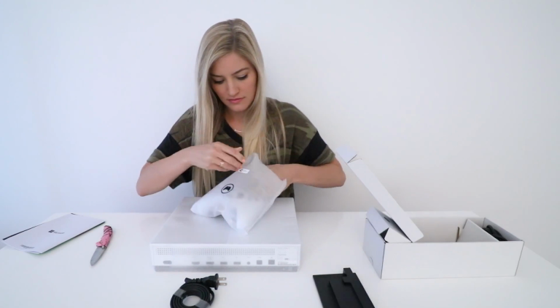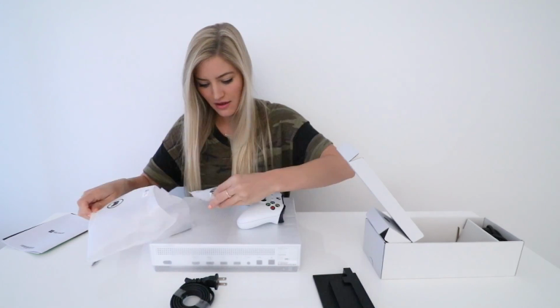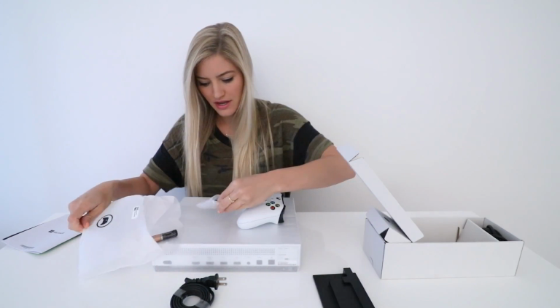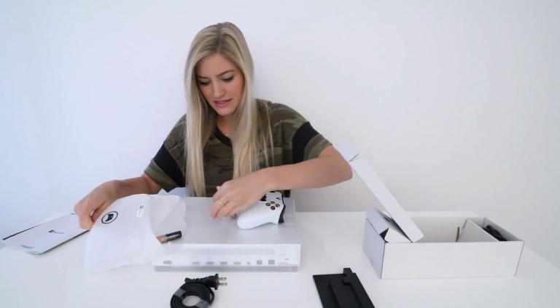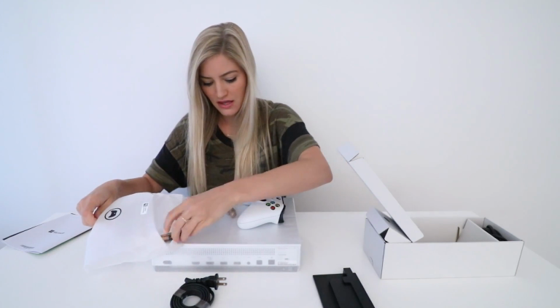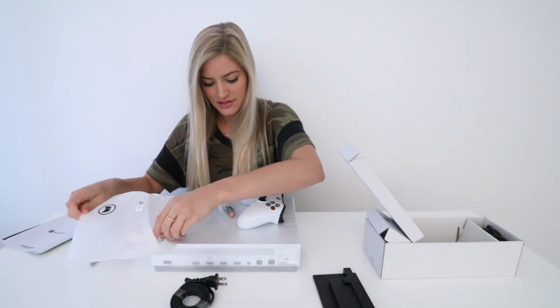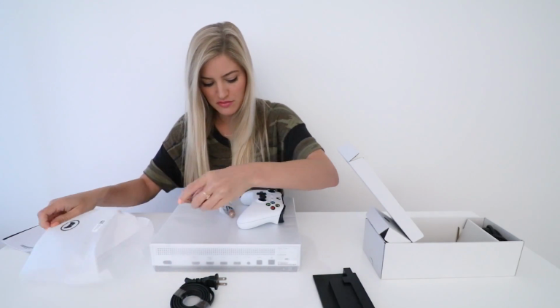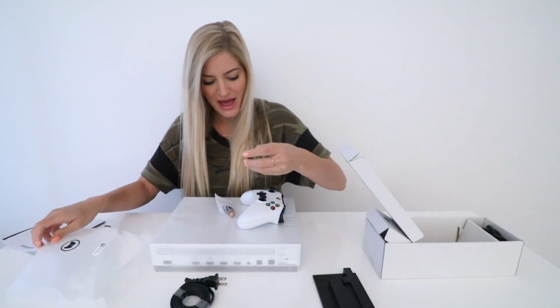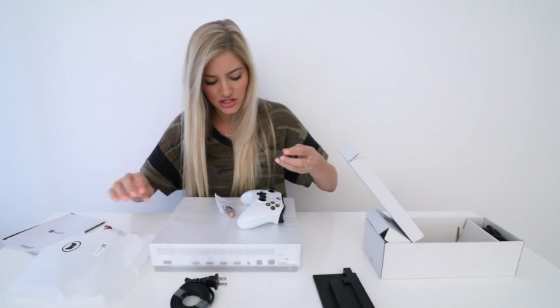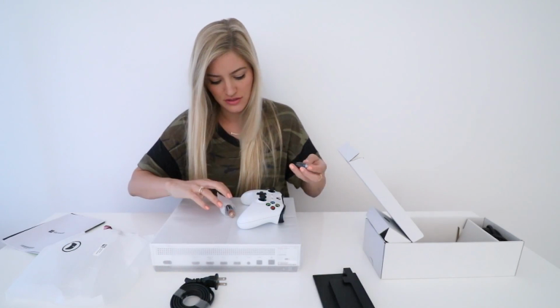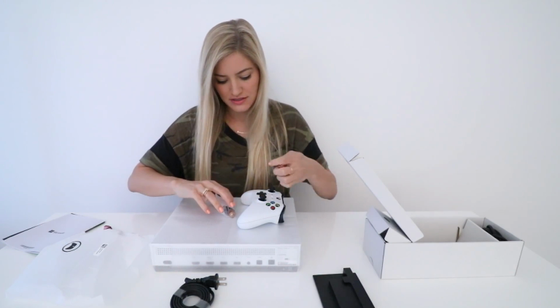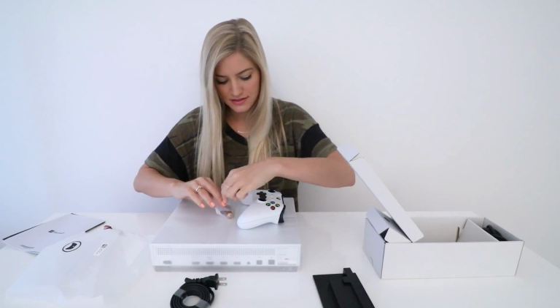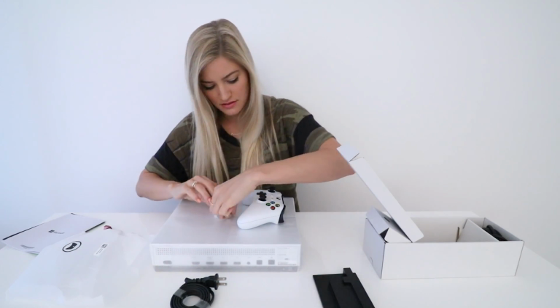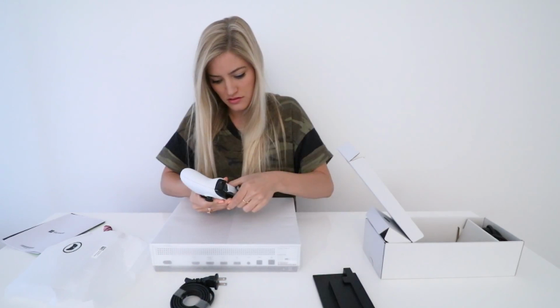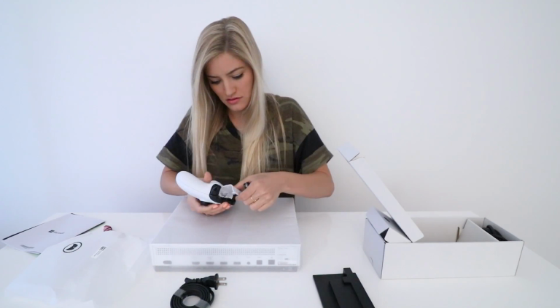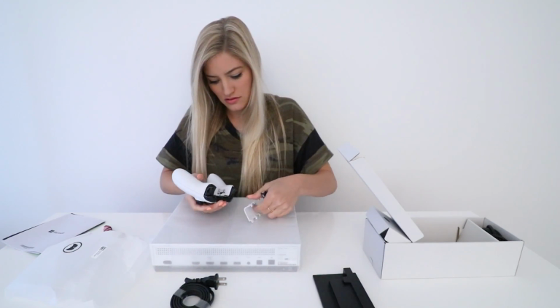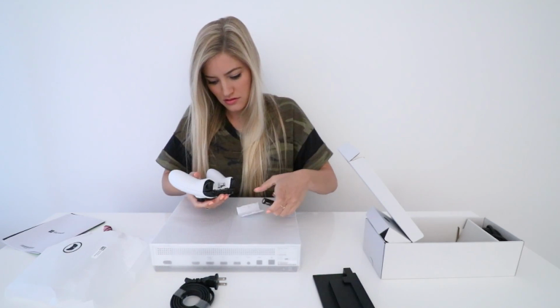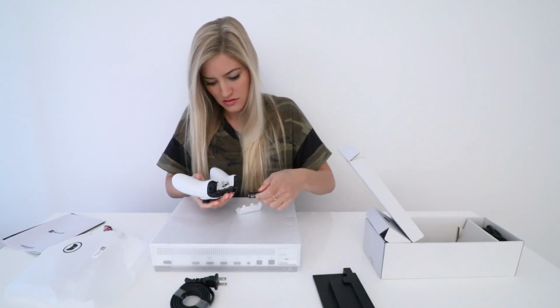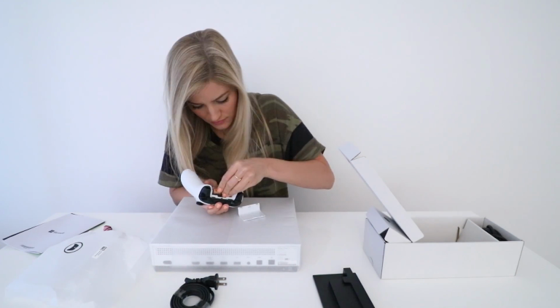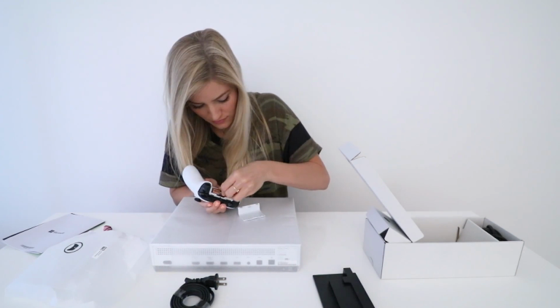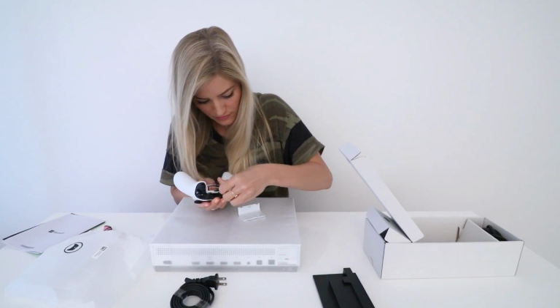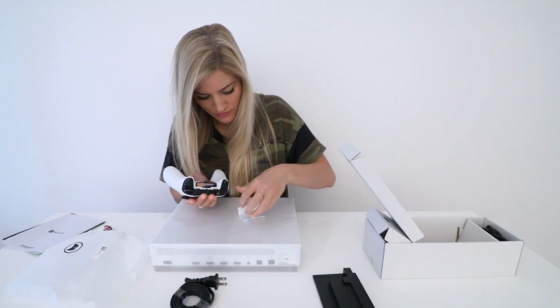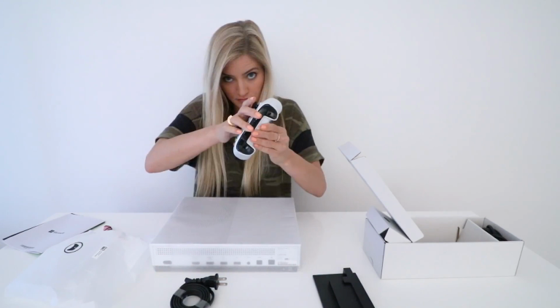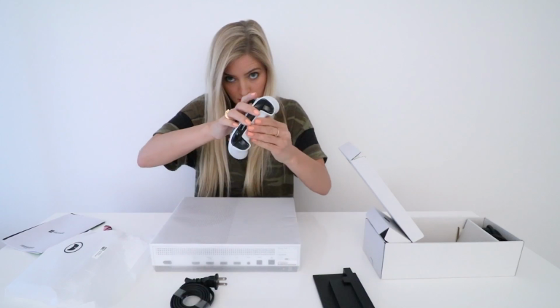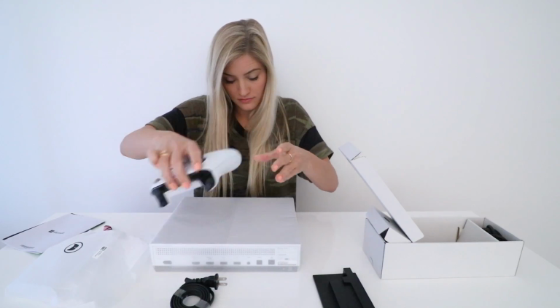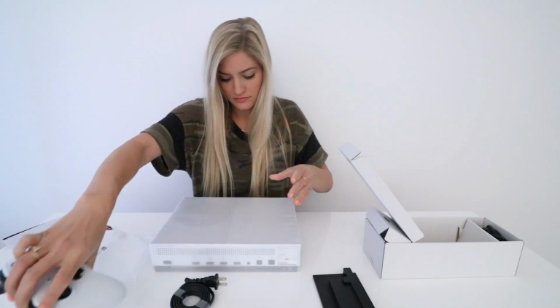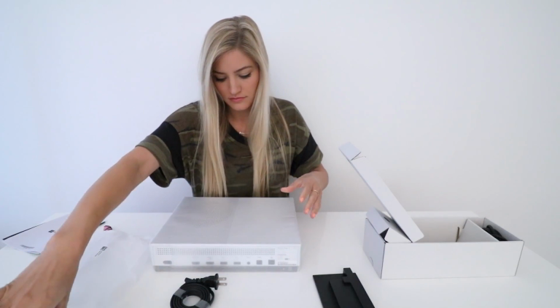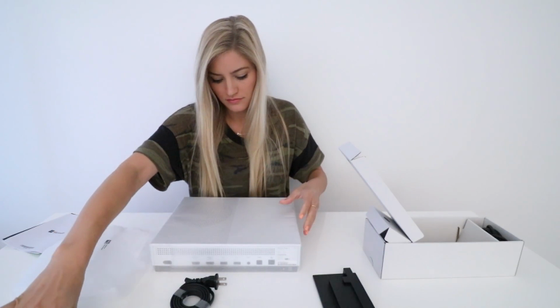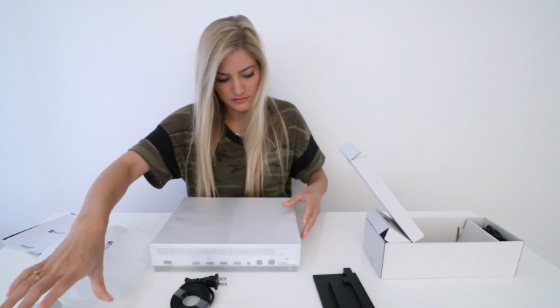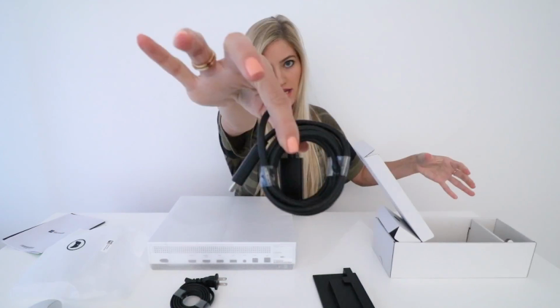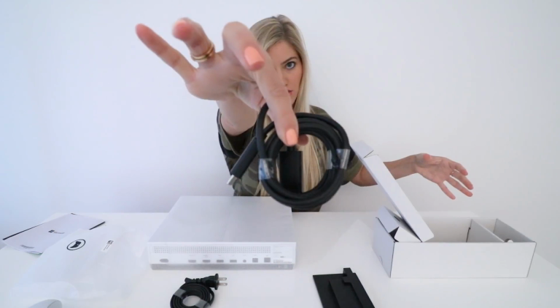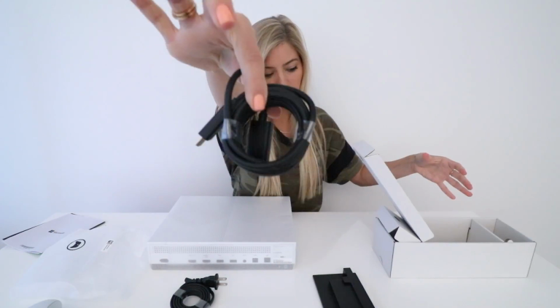How nice — they give us some batteries. And HDMI.